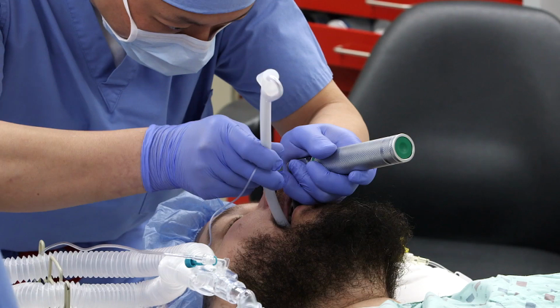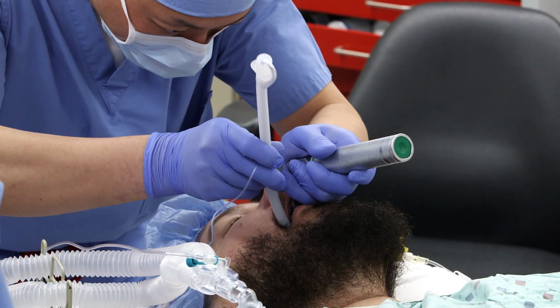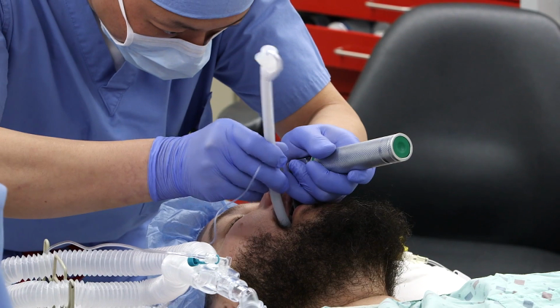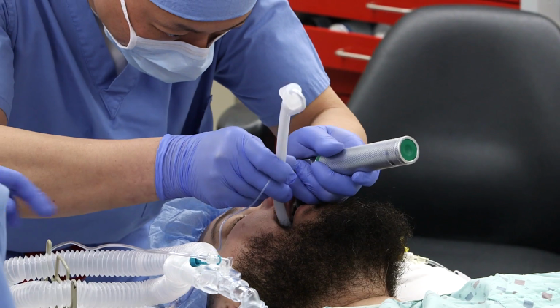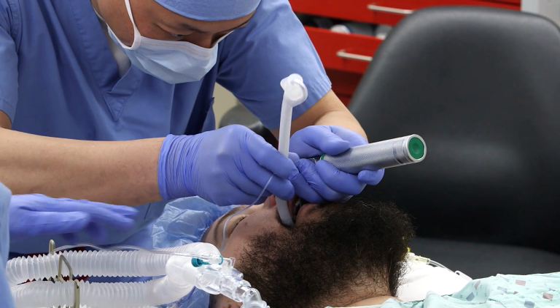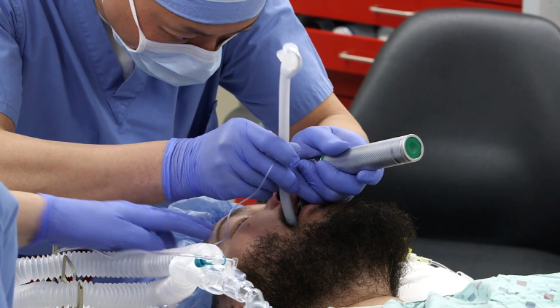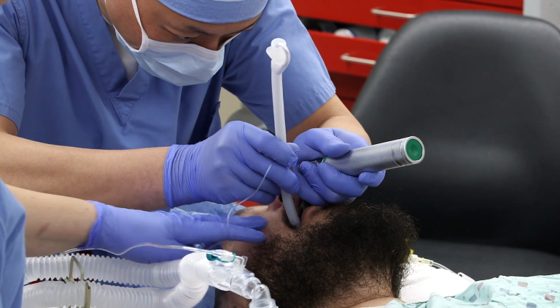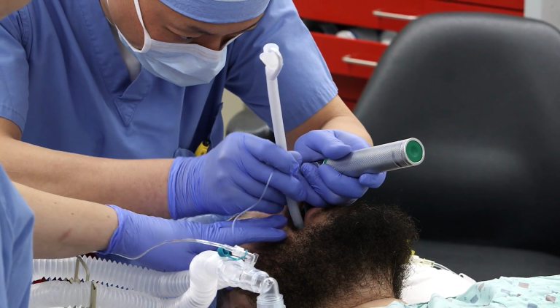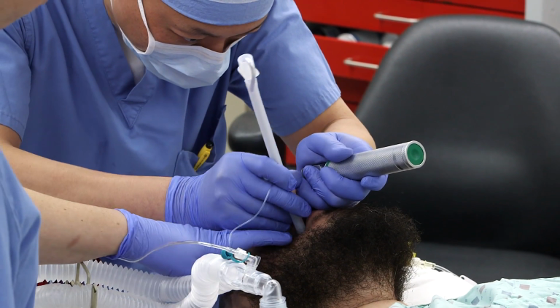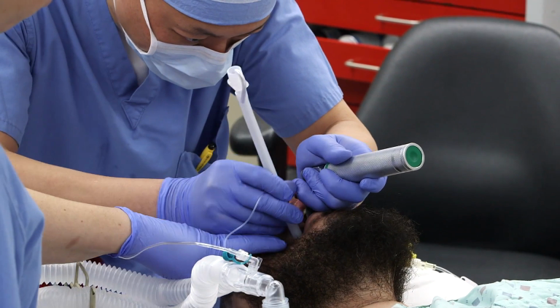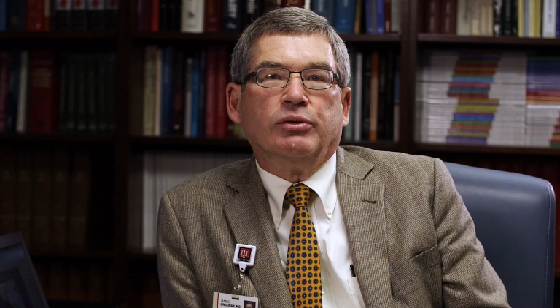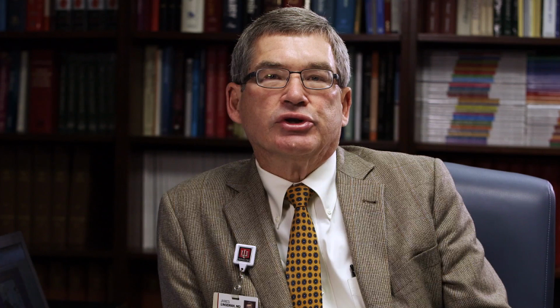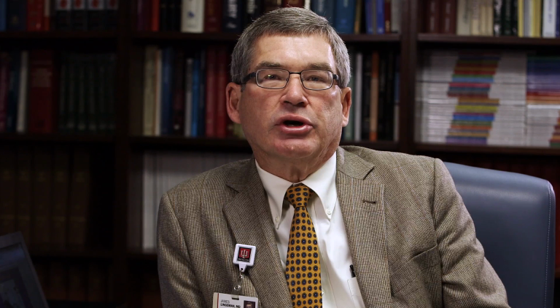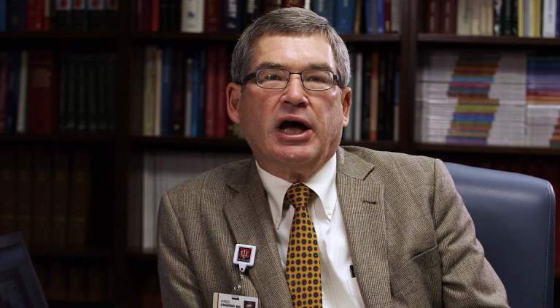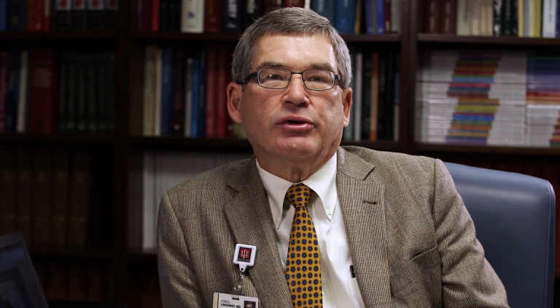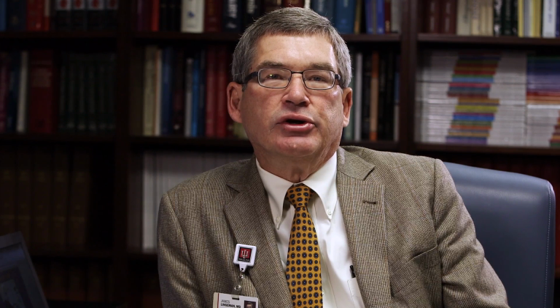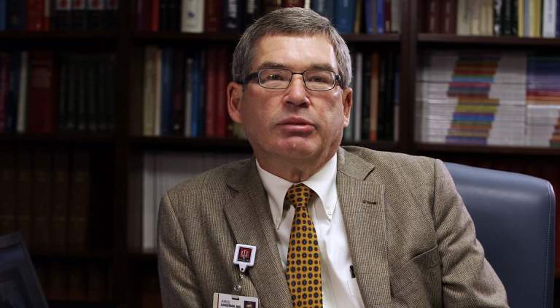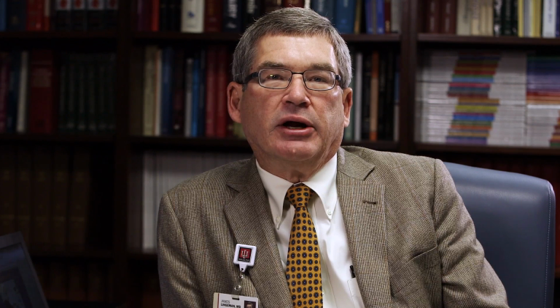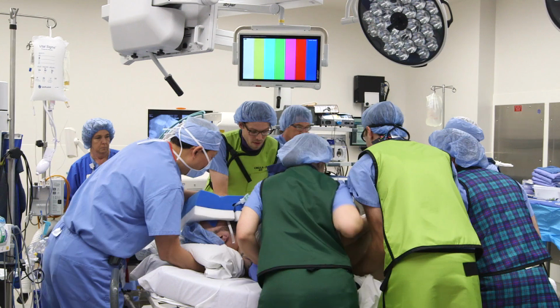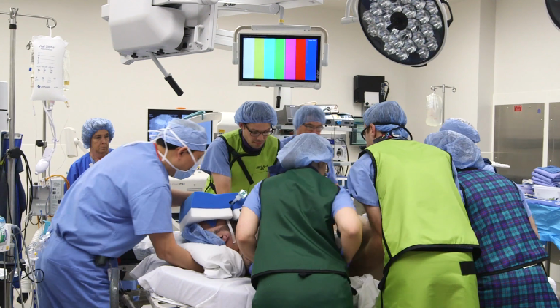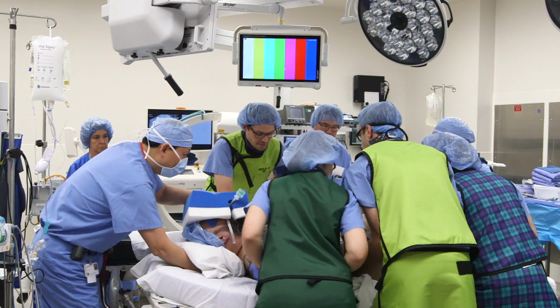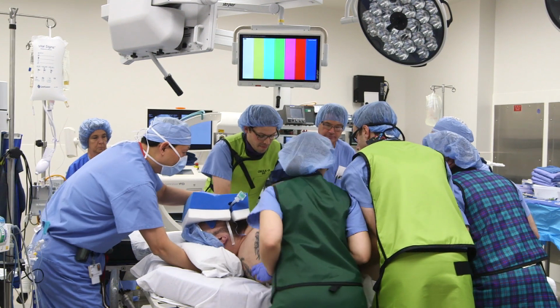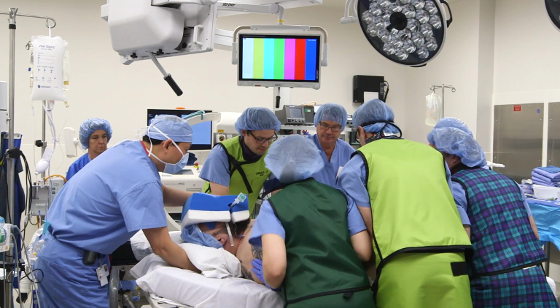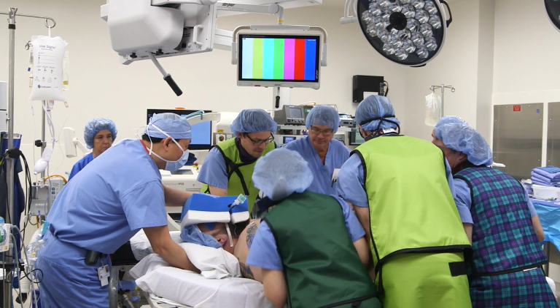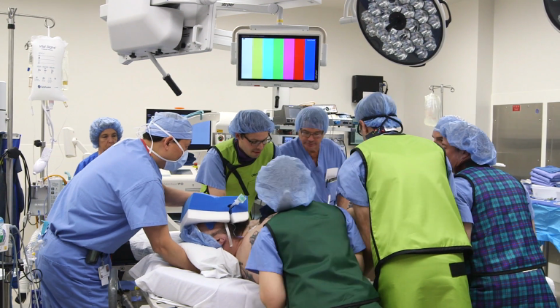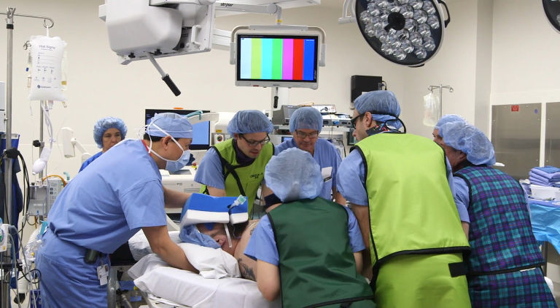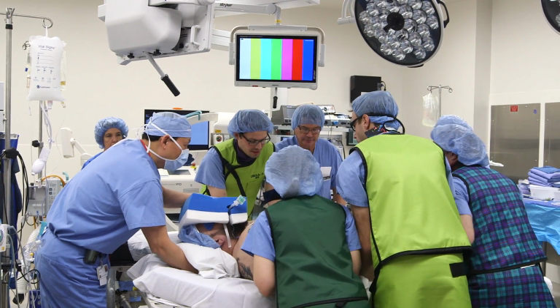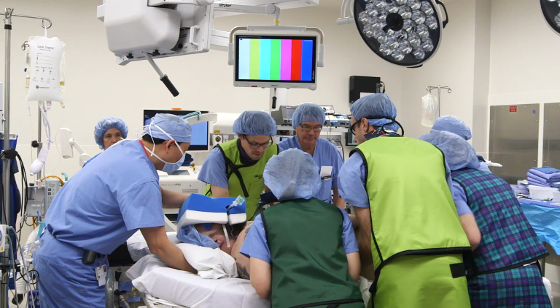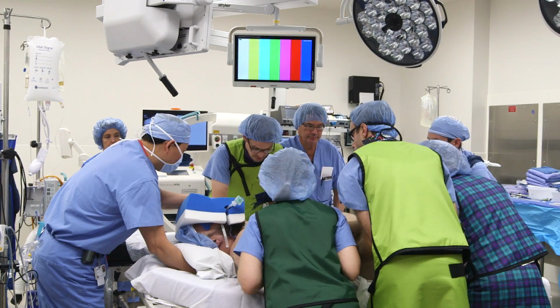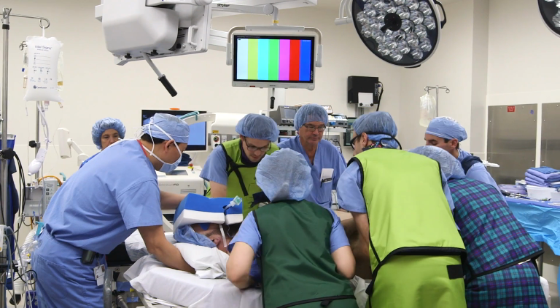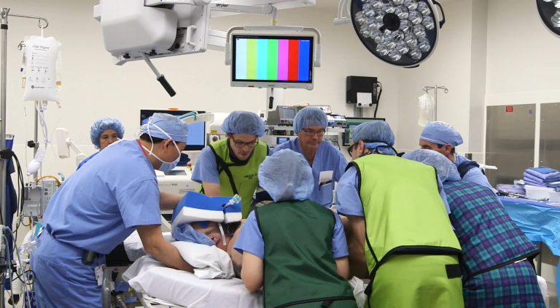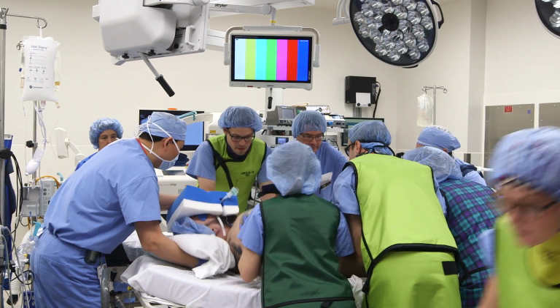Once you are sleeping, we will do three things to prepare you for surgery. First, we place a breathing tube down your airway, we insert a catheter into your bladder, and we reposition your body face down for the surgery.